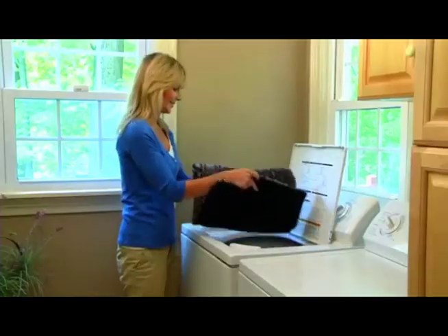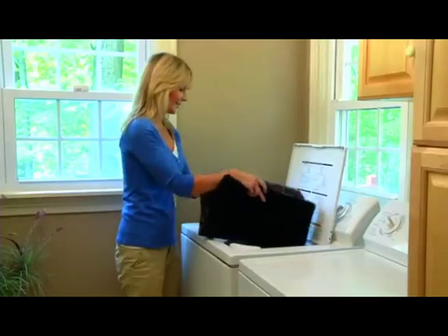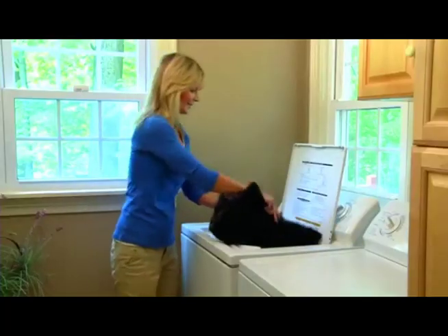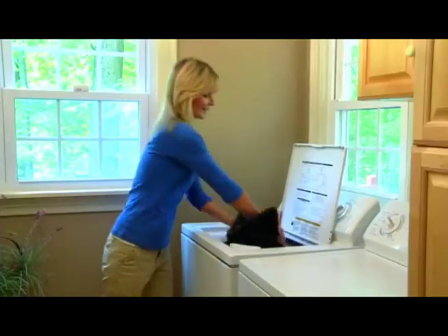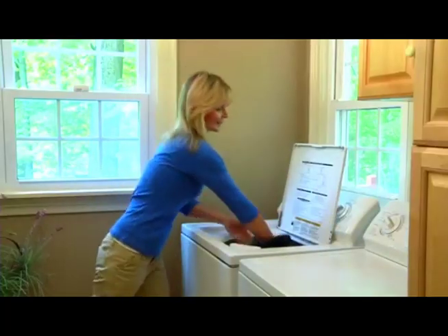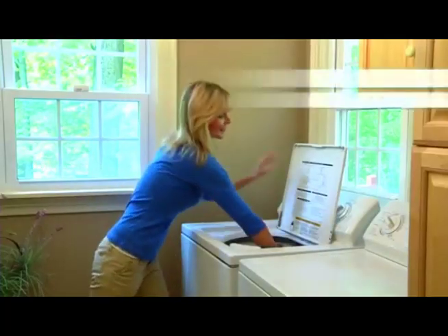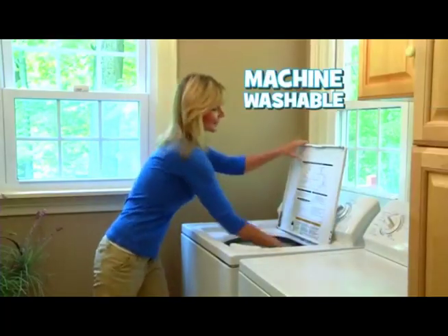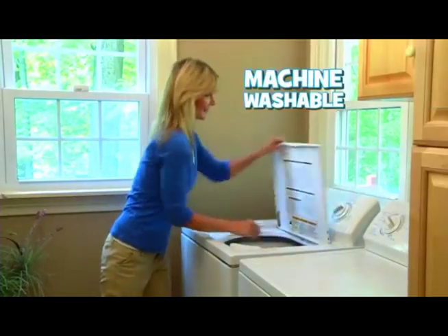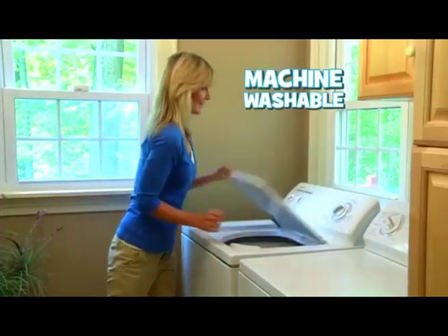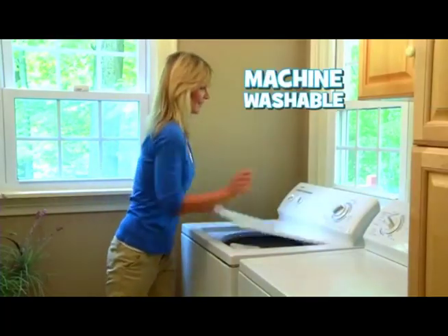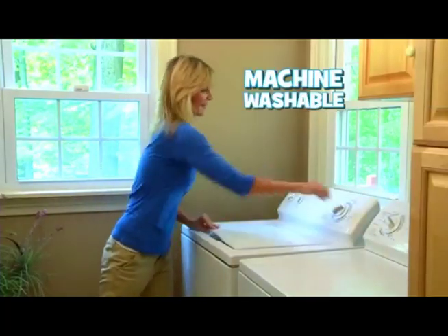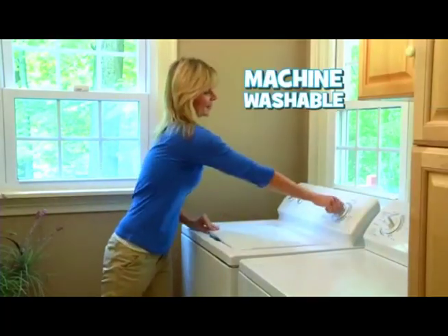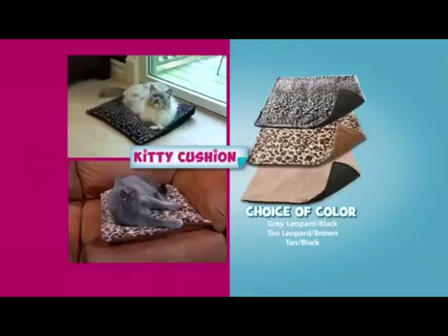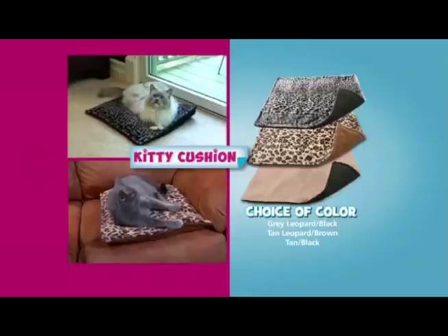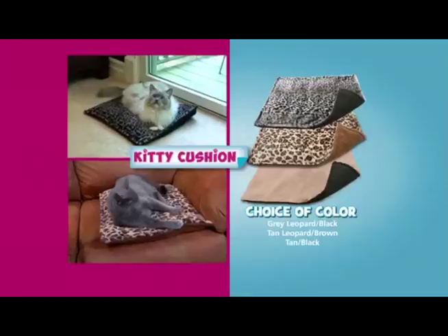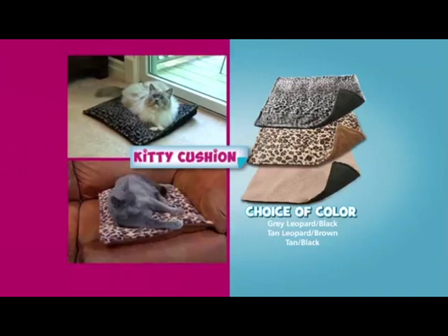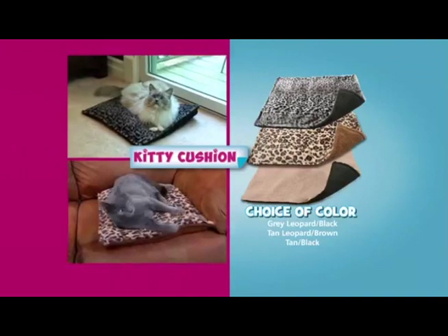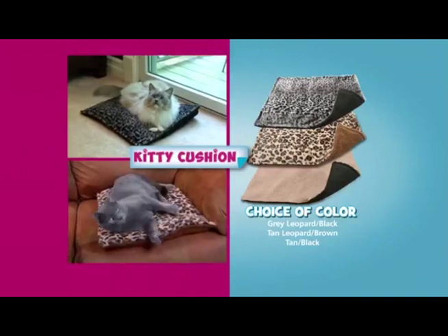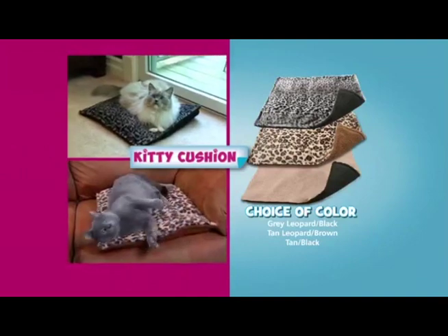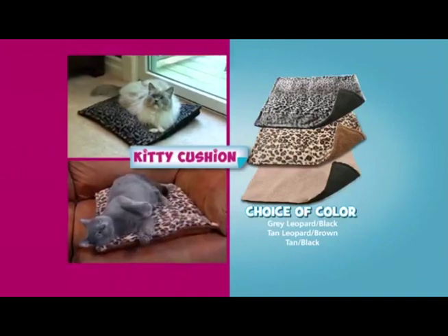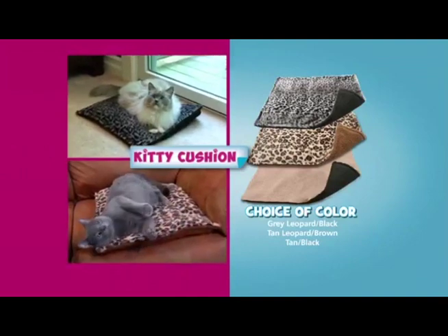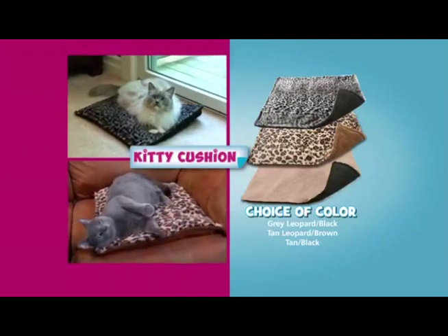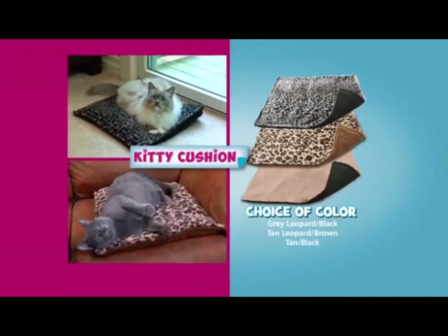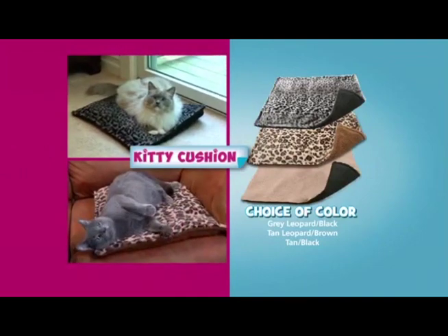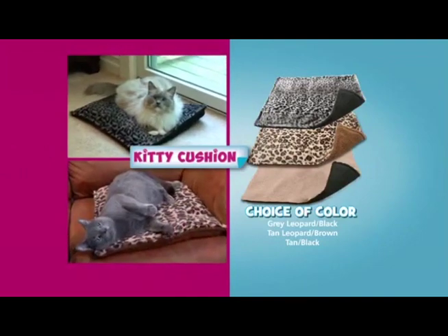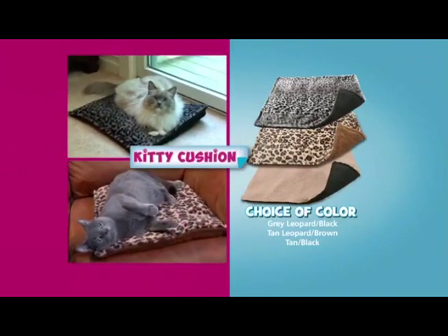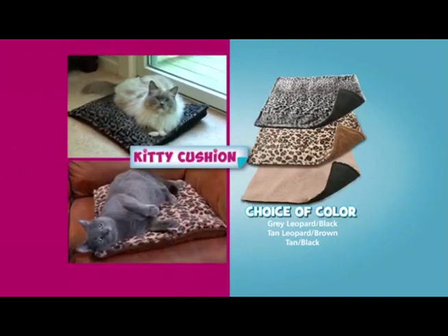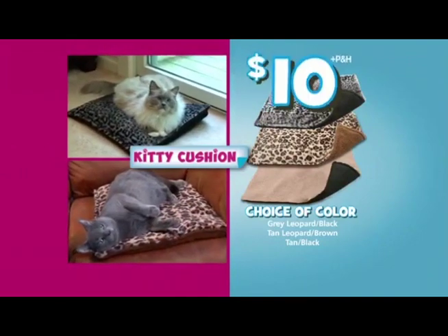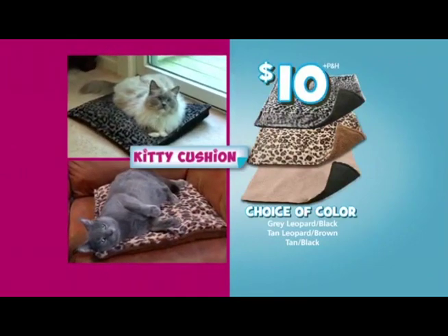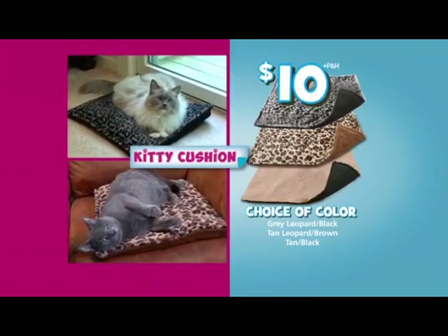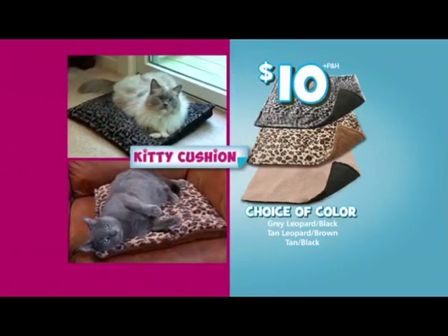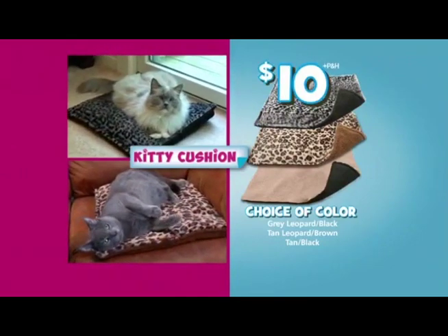Plus, Kitty Cushion is machine washable. Now get Kitty Cushion in your choice of color for just $10.